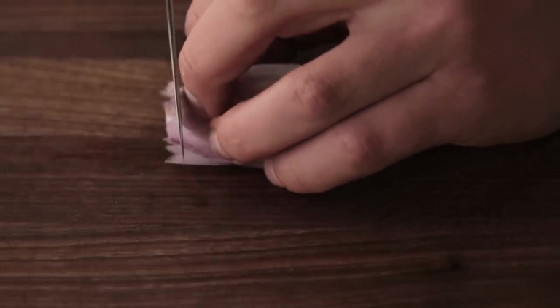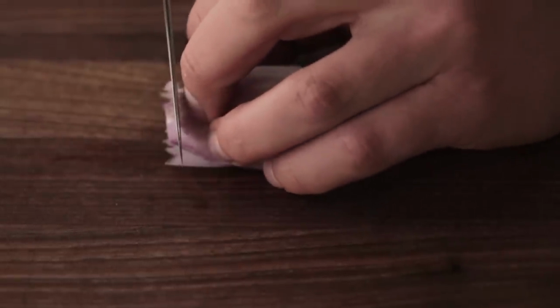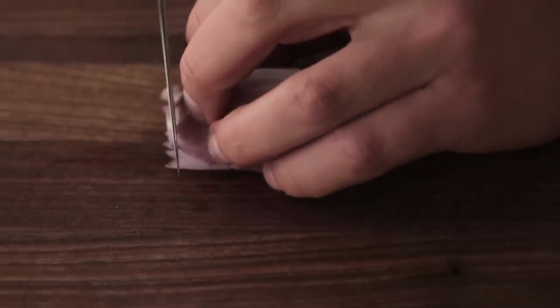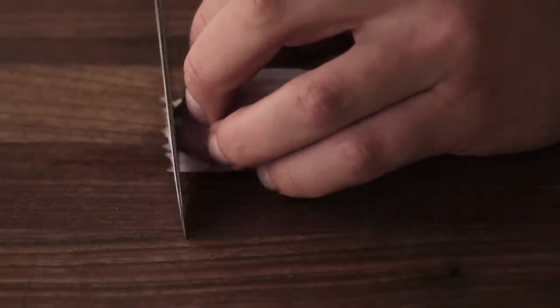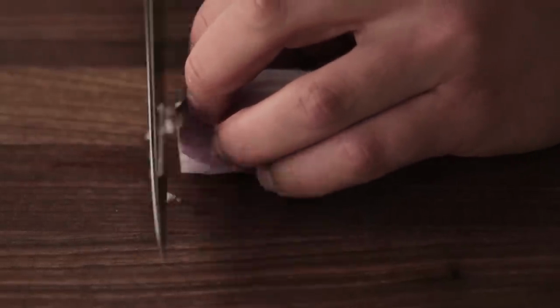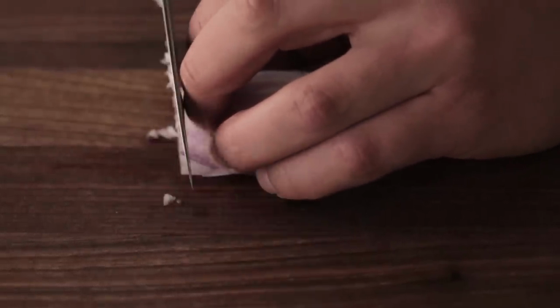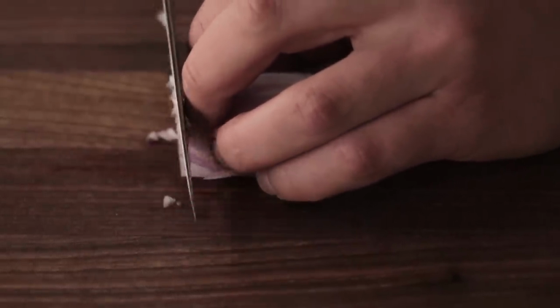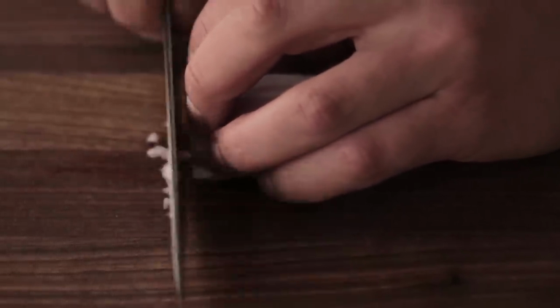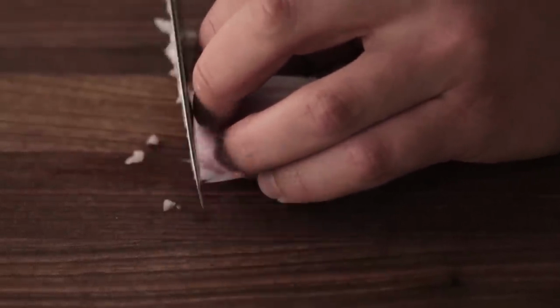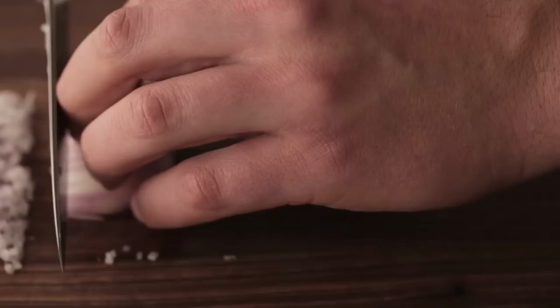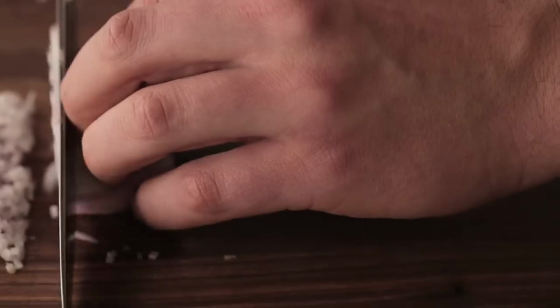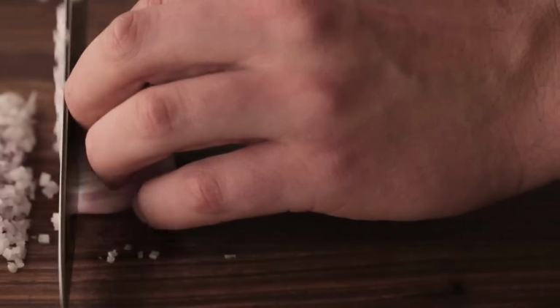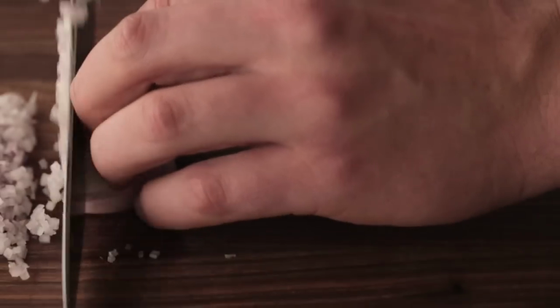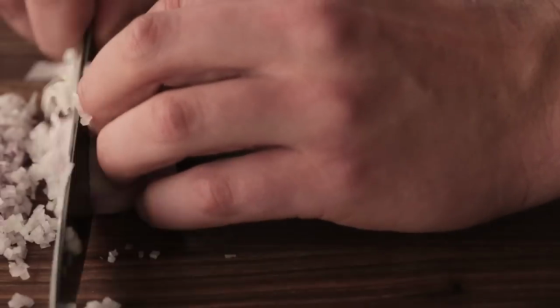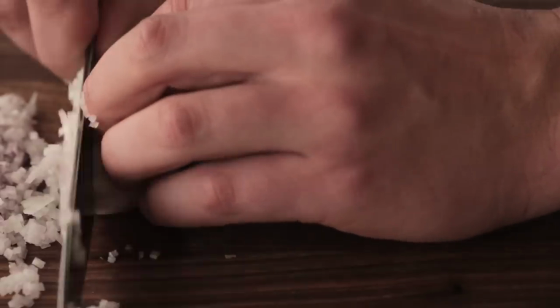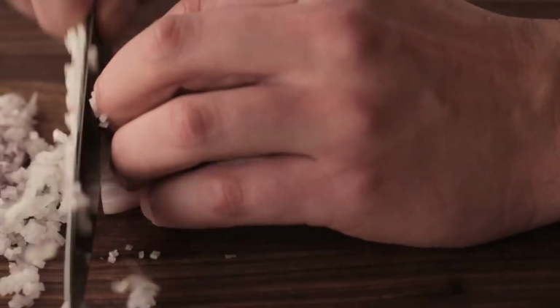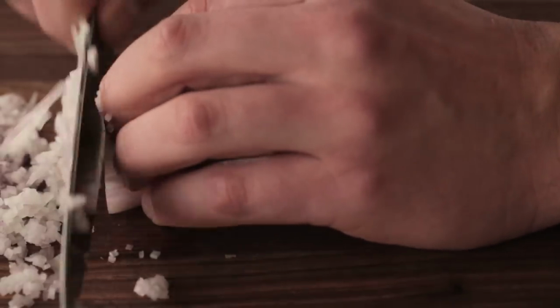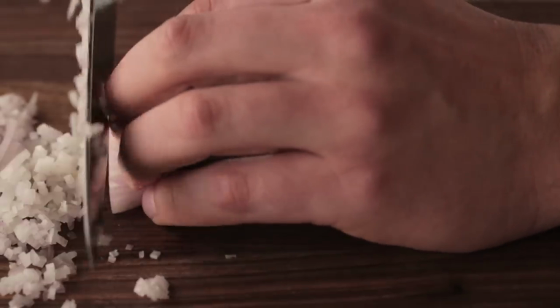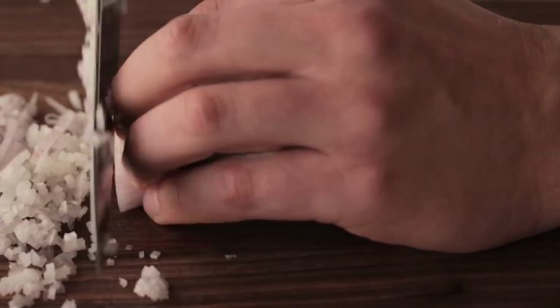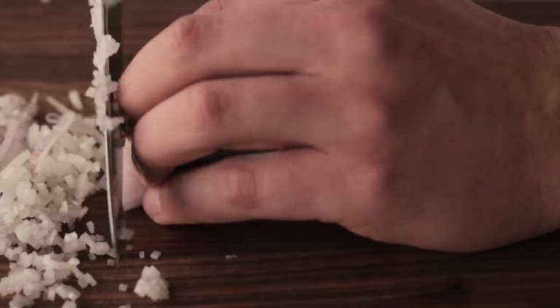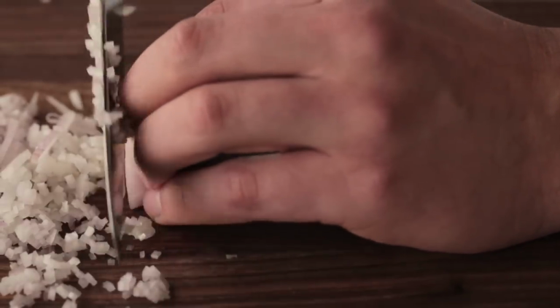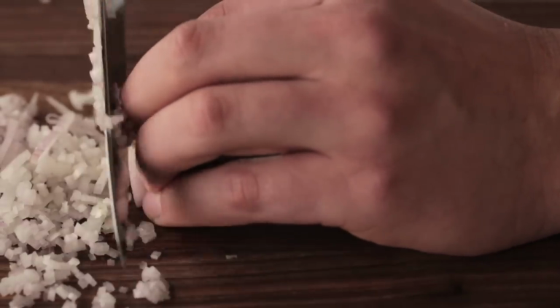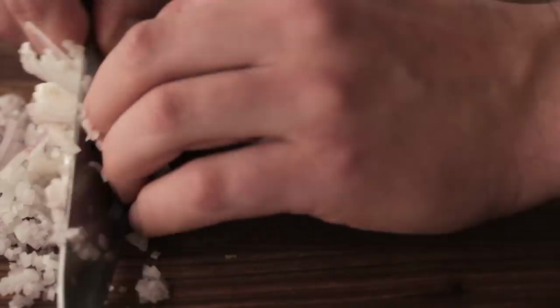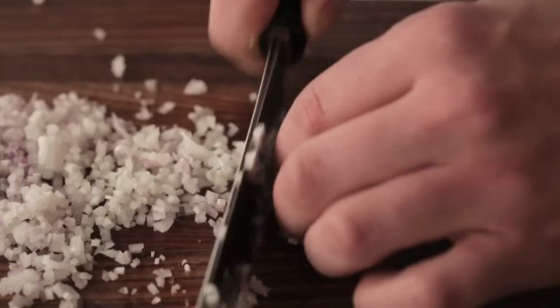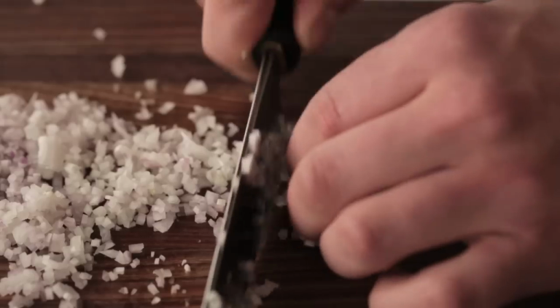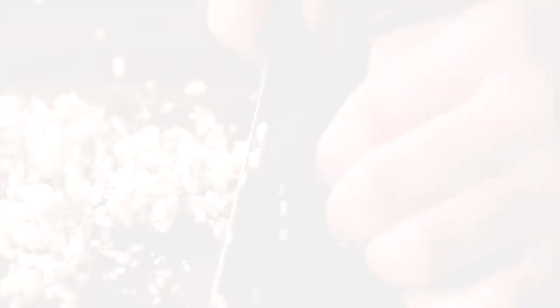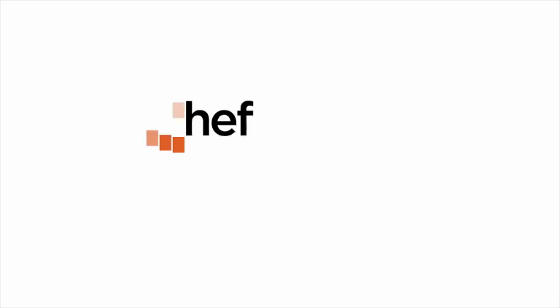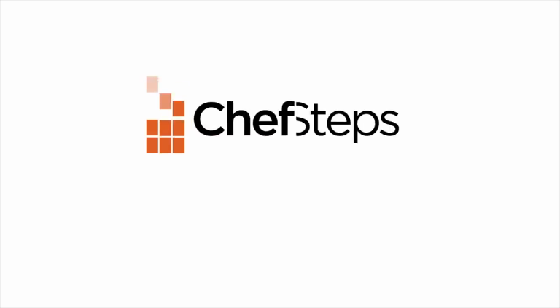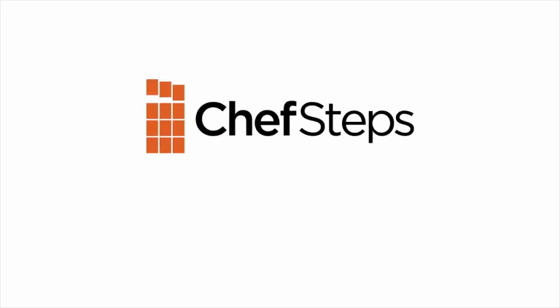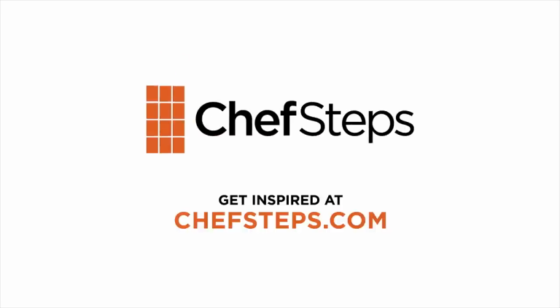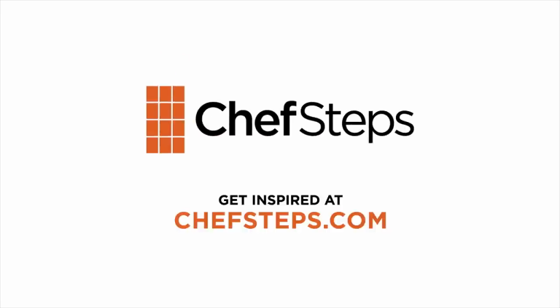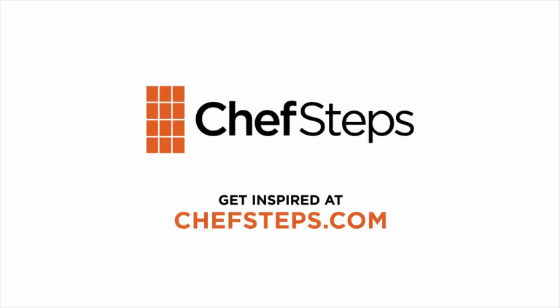This is my favorite part because it goes fast. I just love it — it's easy, it's fun. And that's how you mince a shallot.